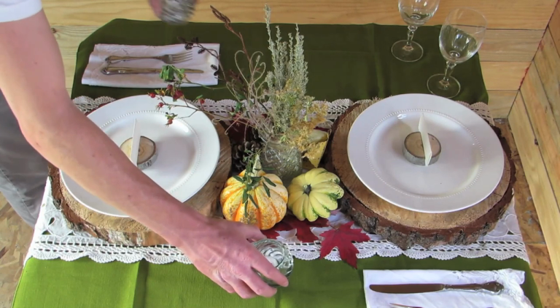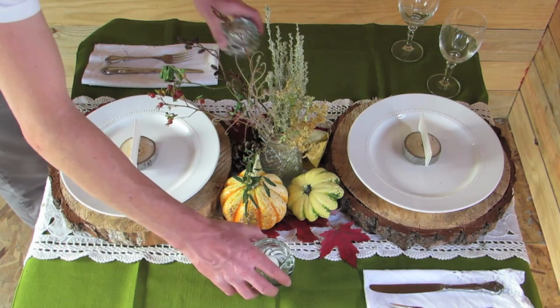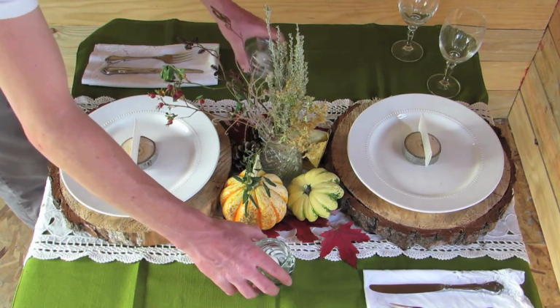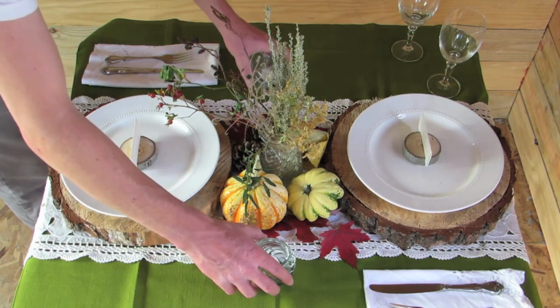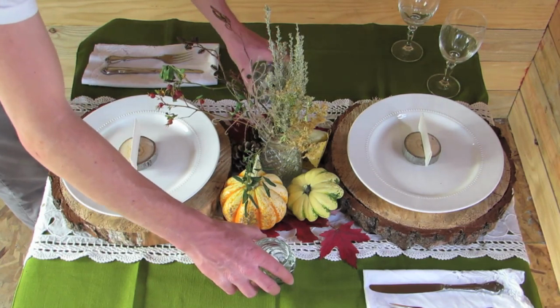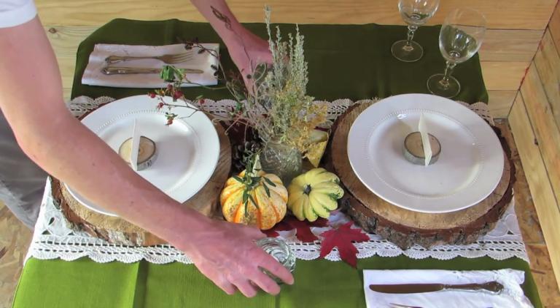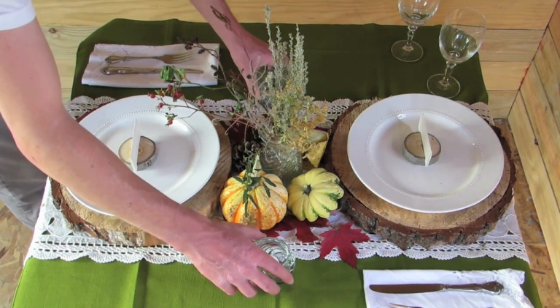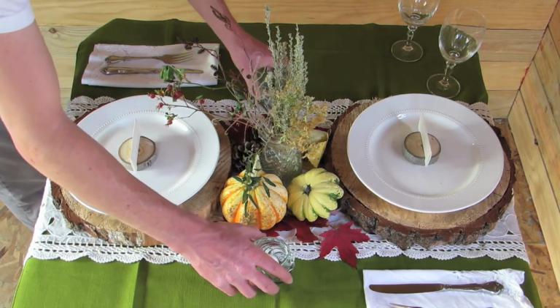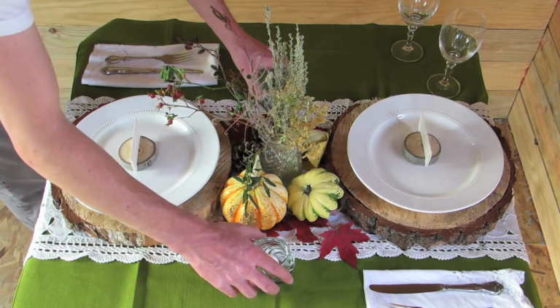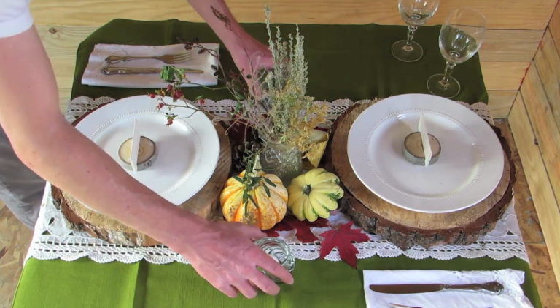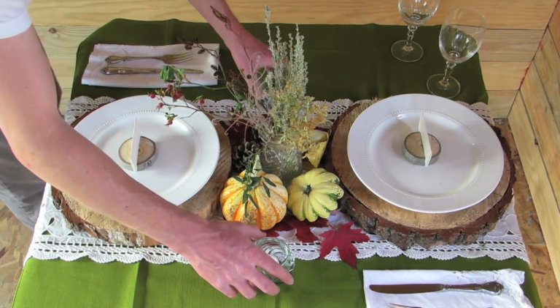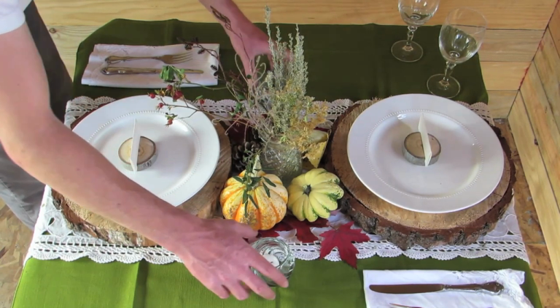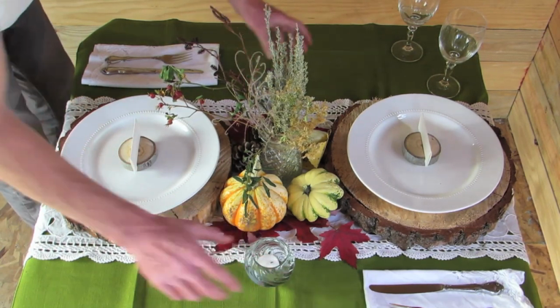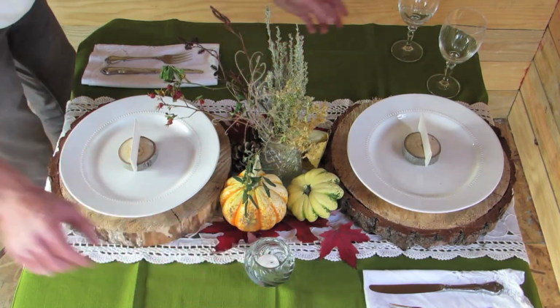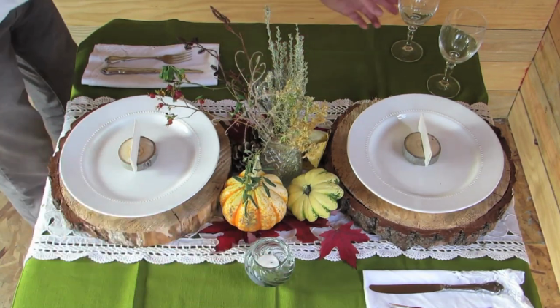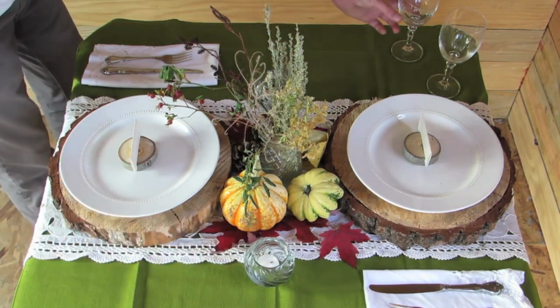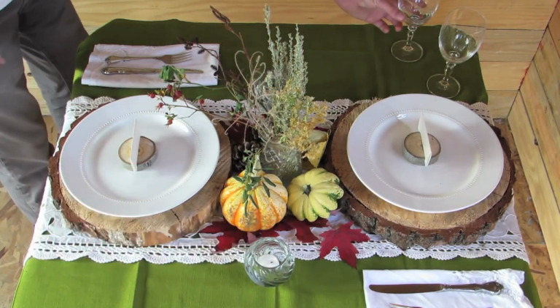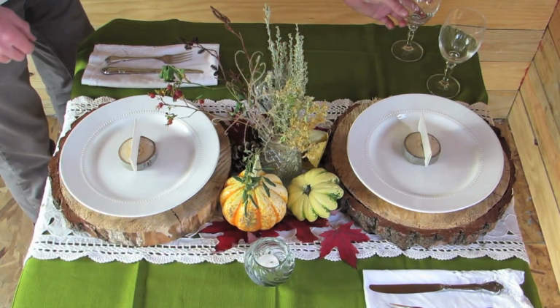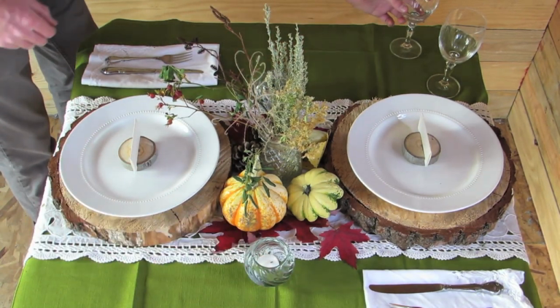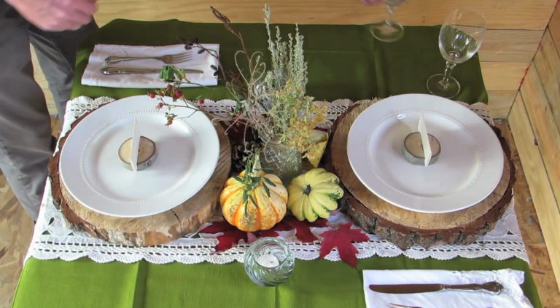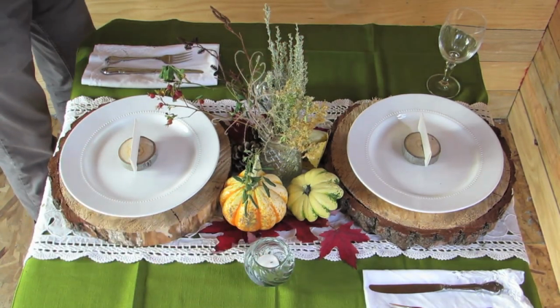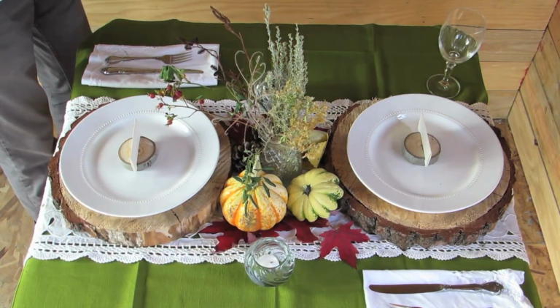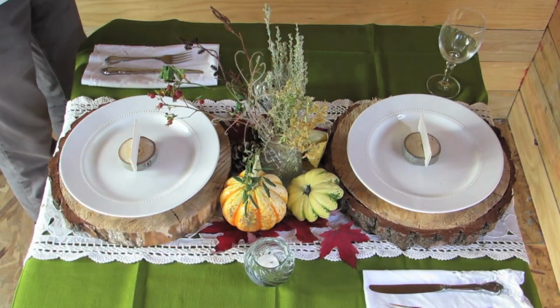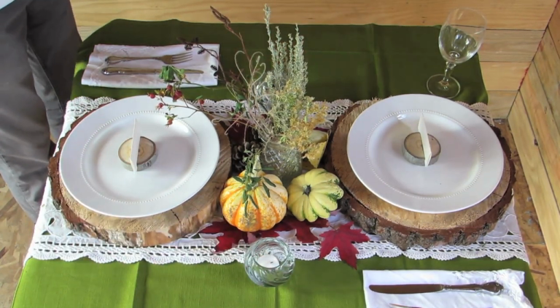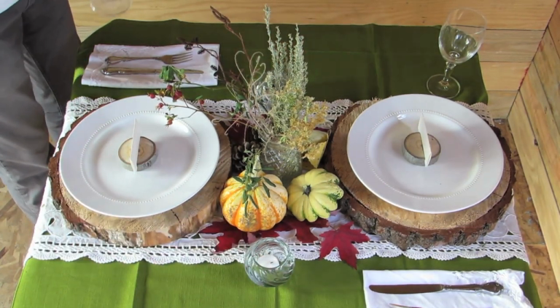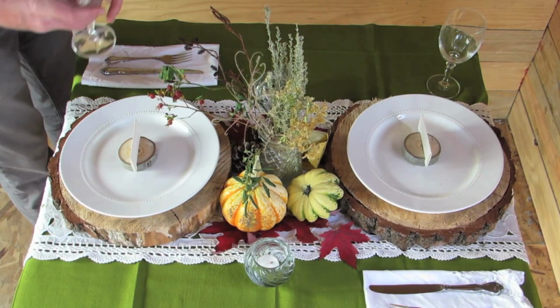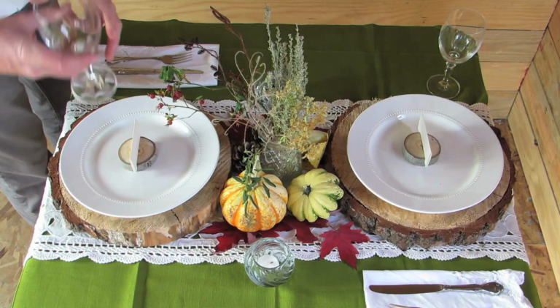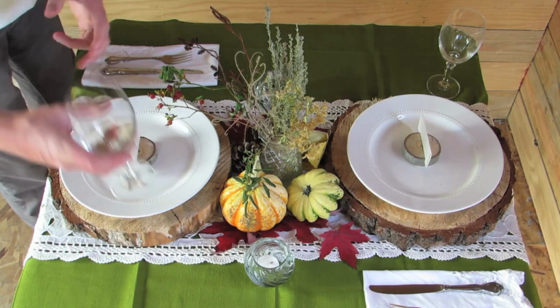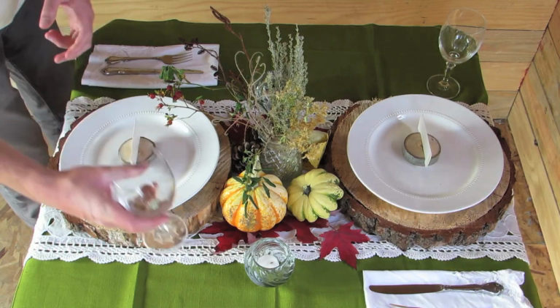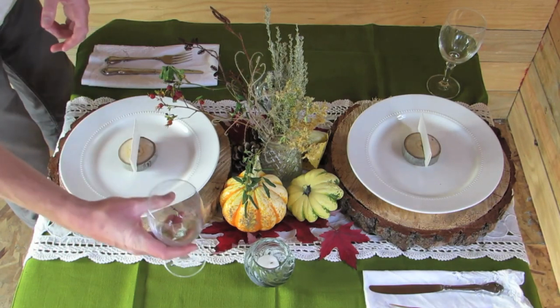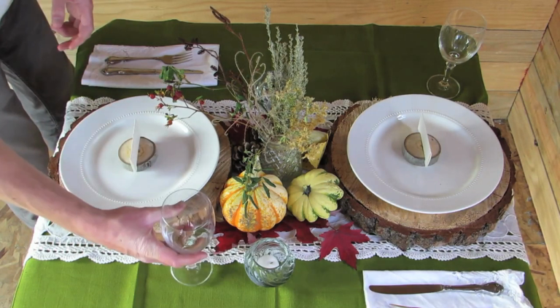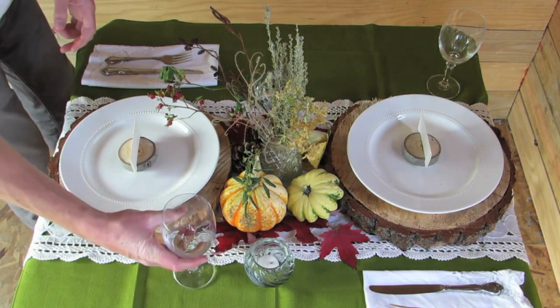Now we're finished and we have a beautiful fall table to enjoy a nice warm meal on a crisp fall day.